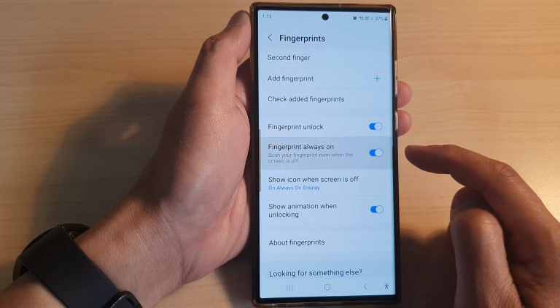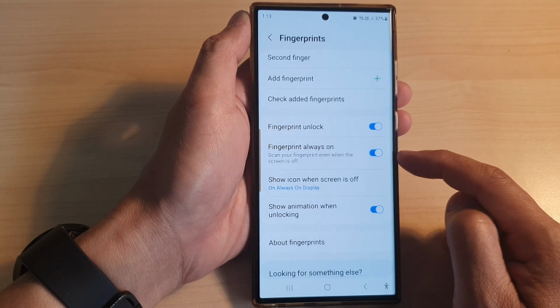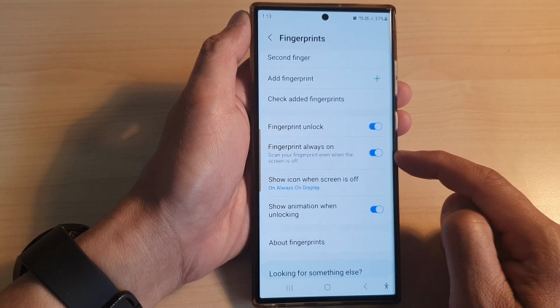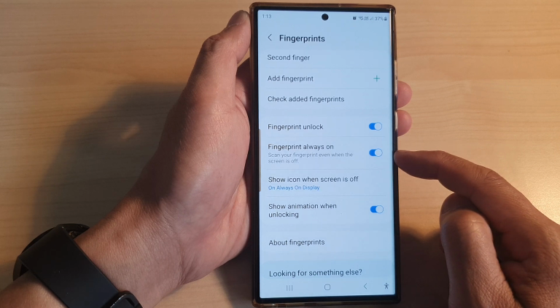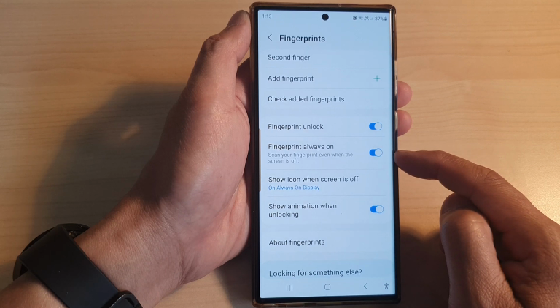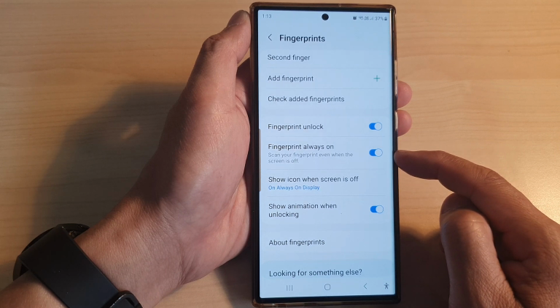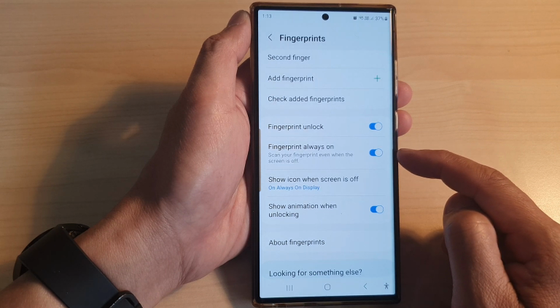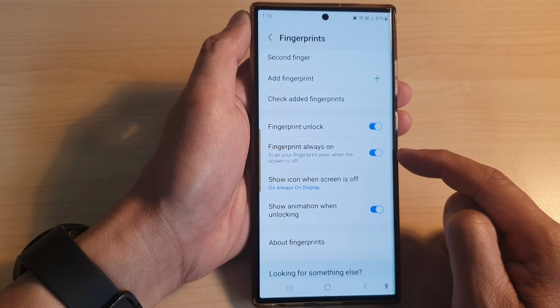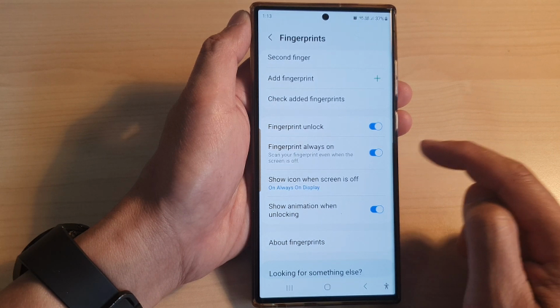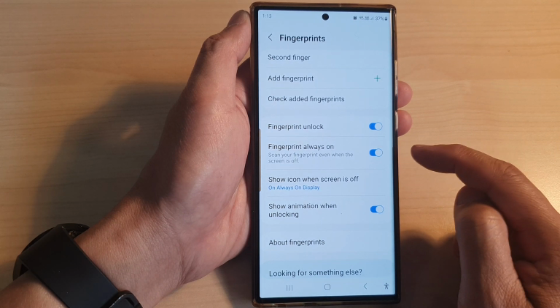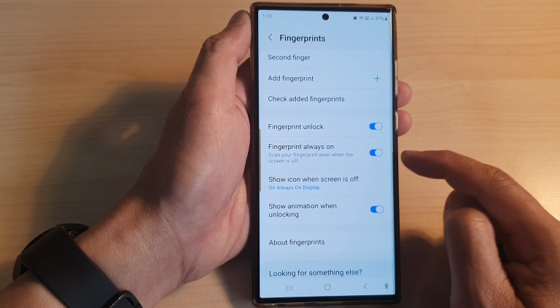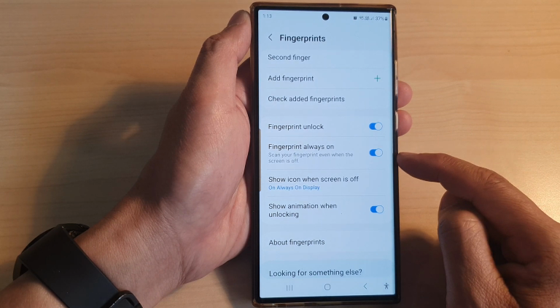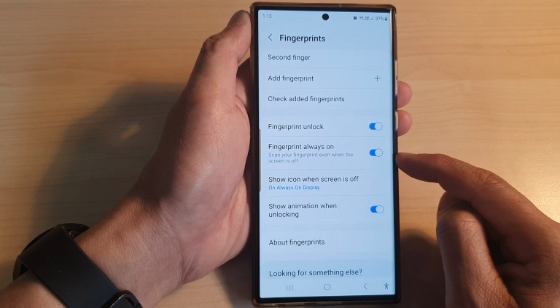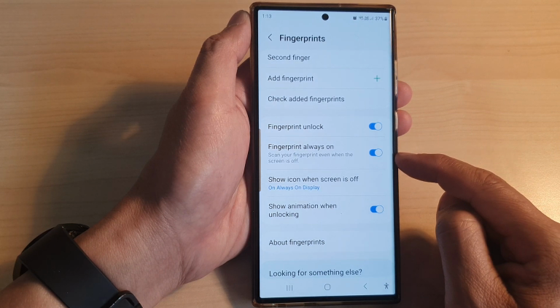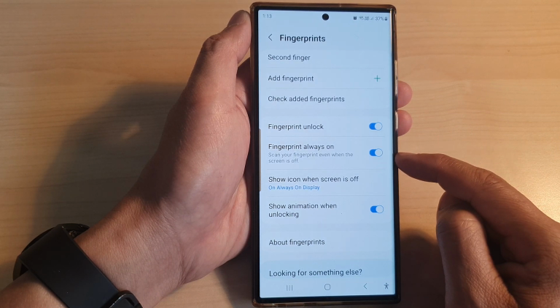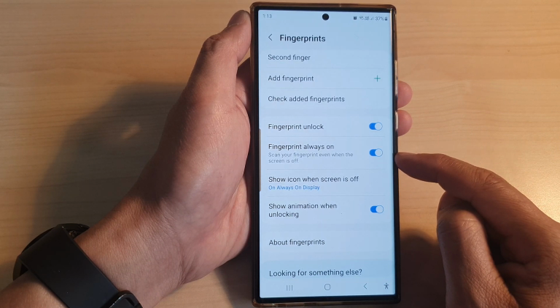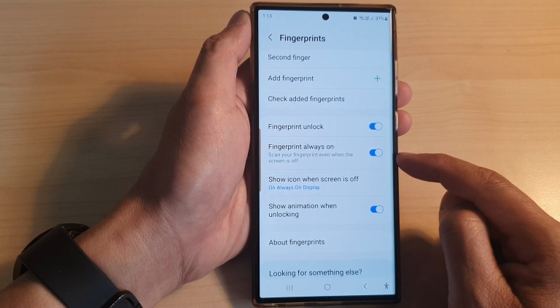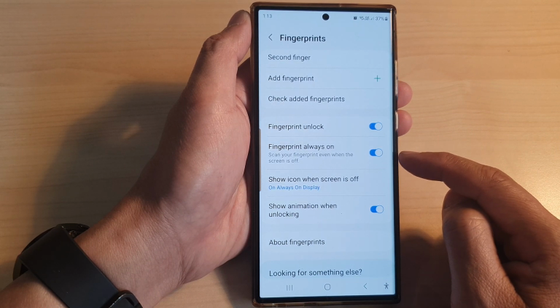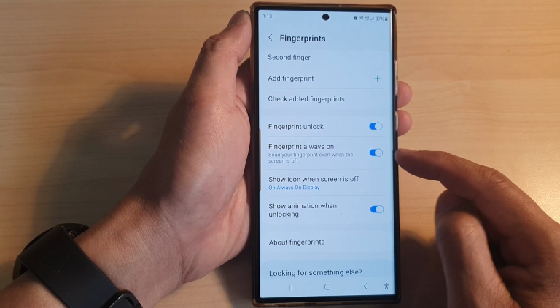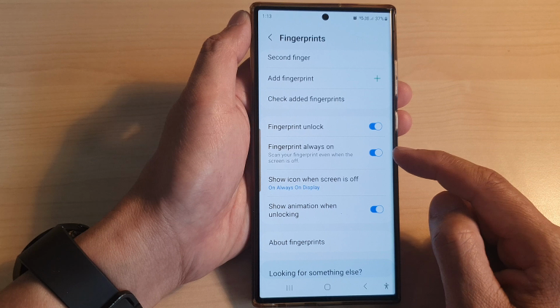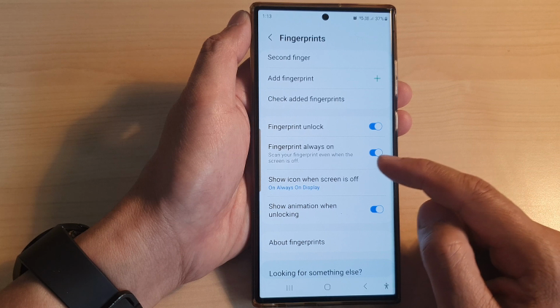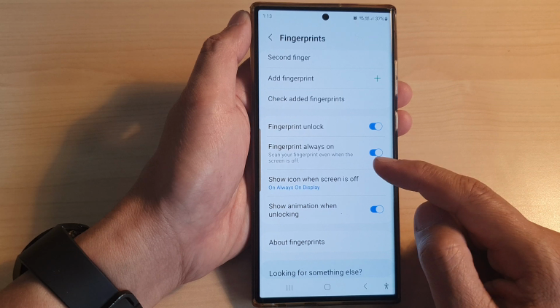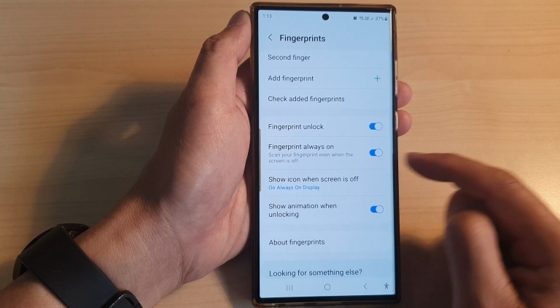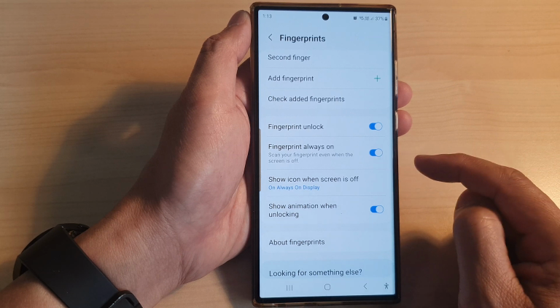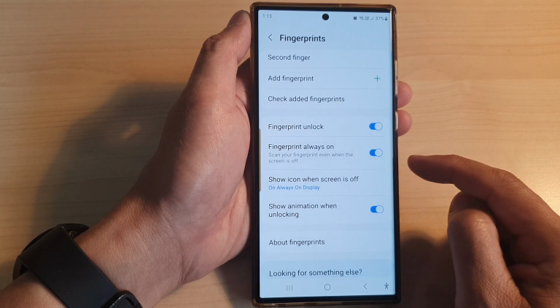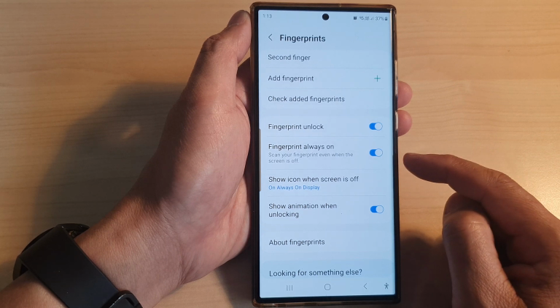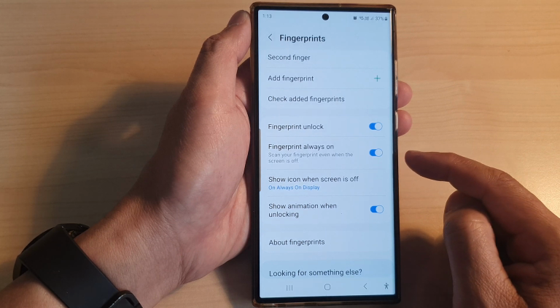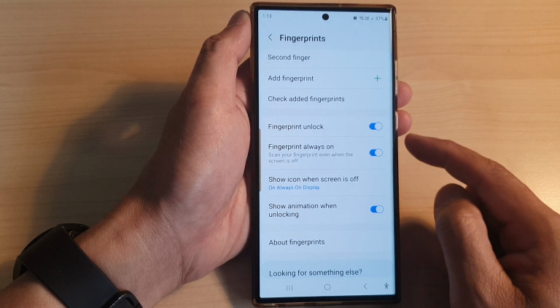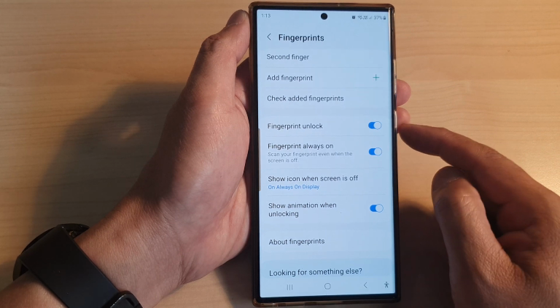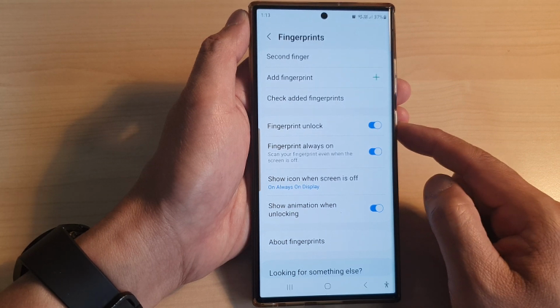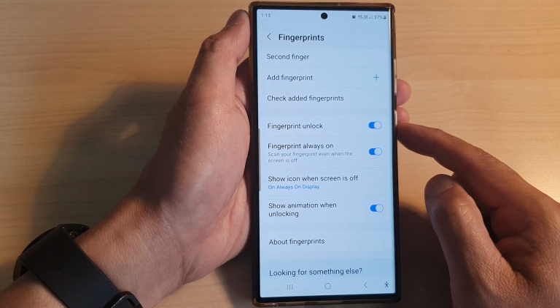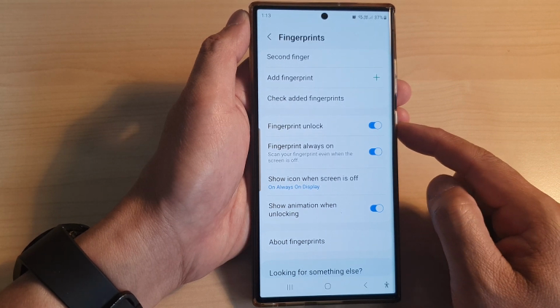Tap on the toggle button to switch this feature on. When this is turned on, you can scan your fingerprint even when the screen is off.